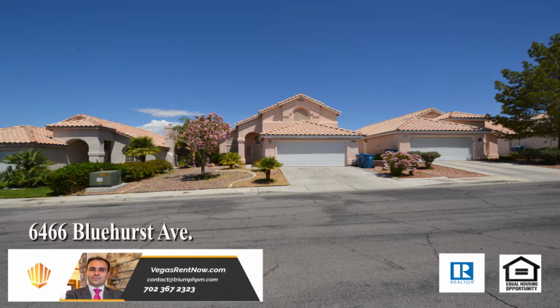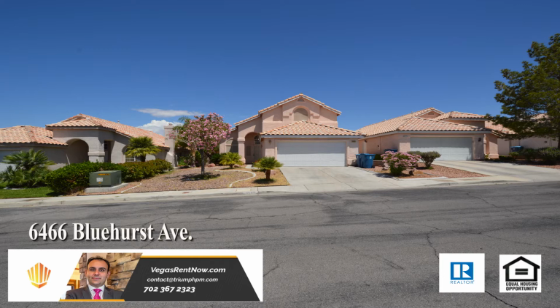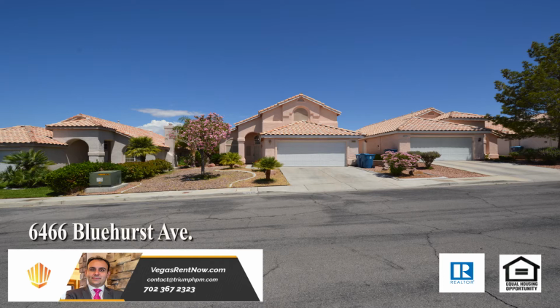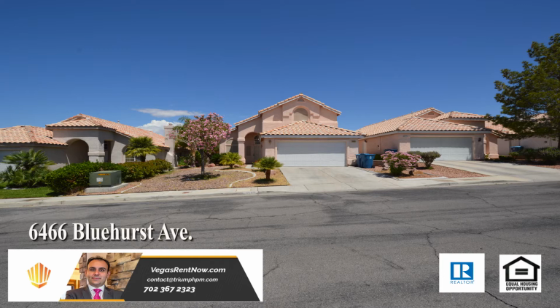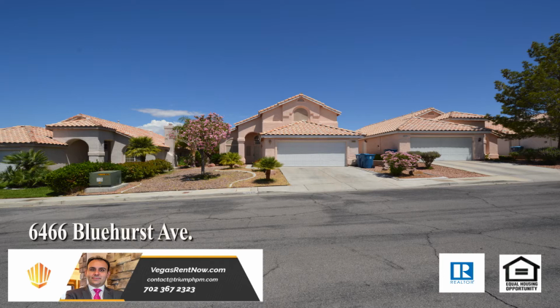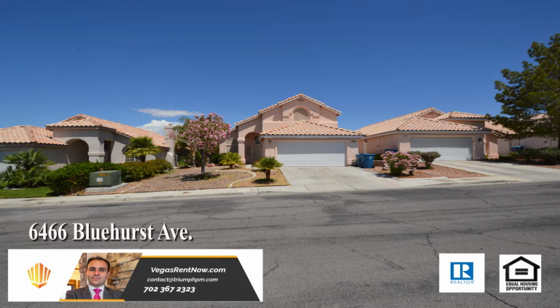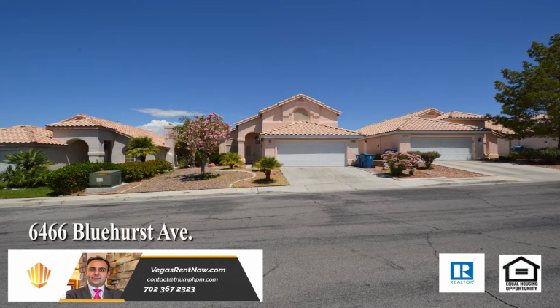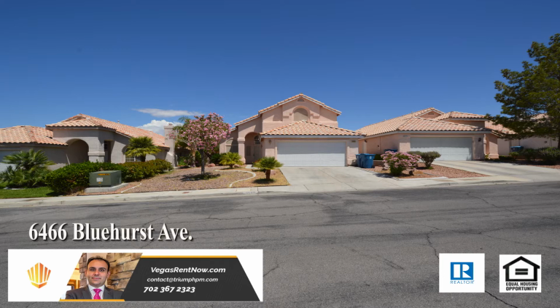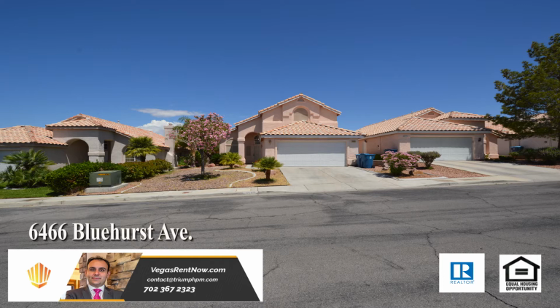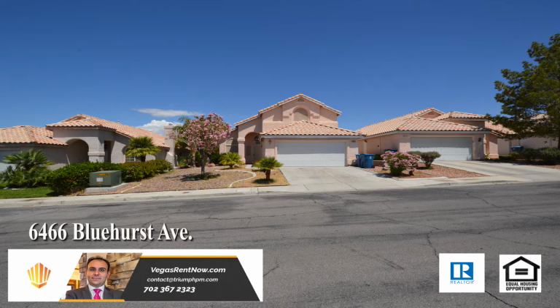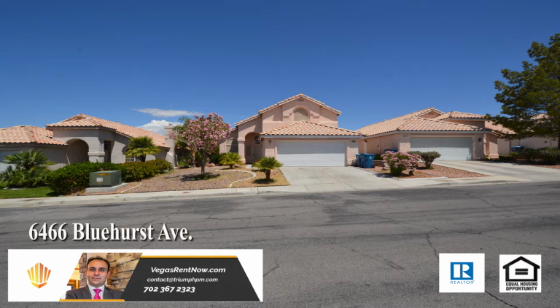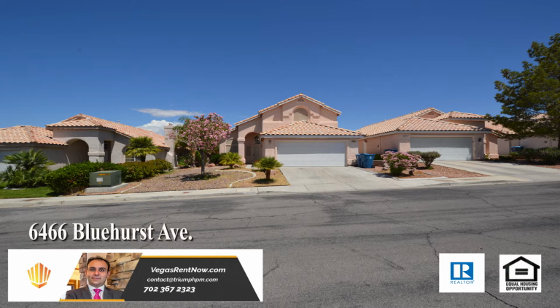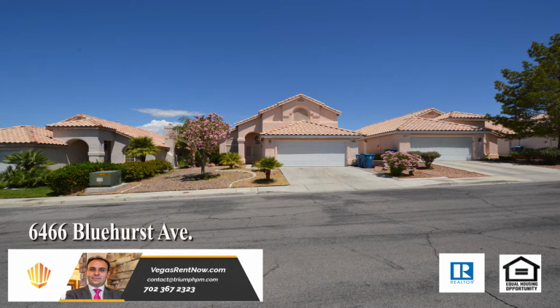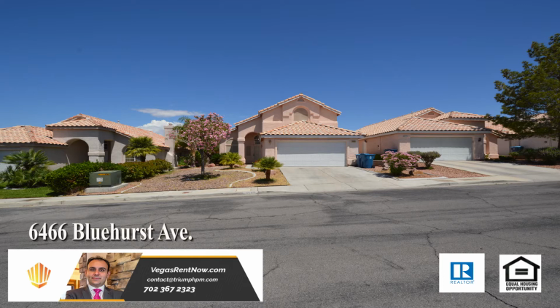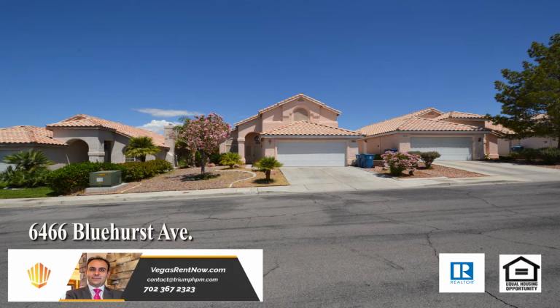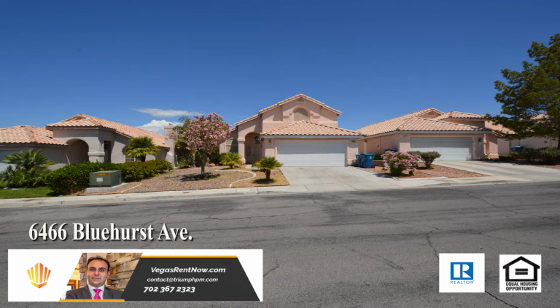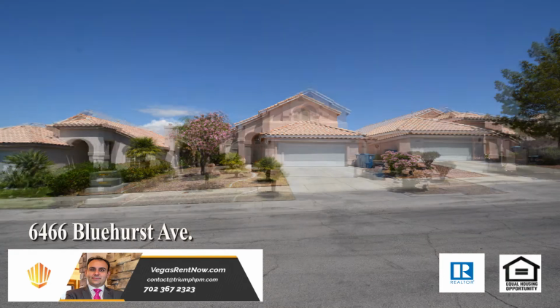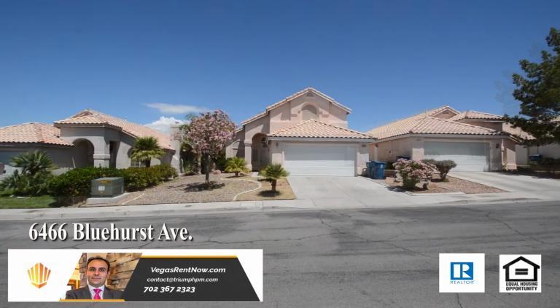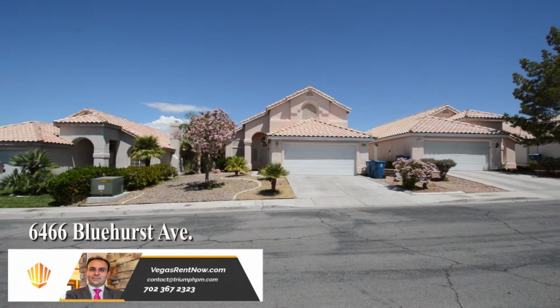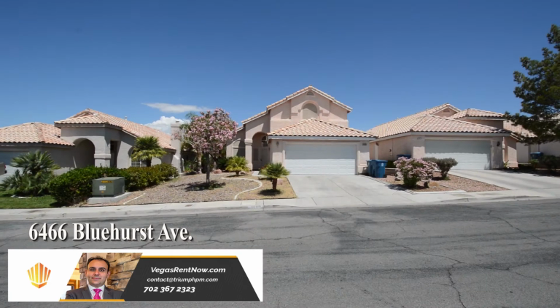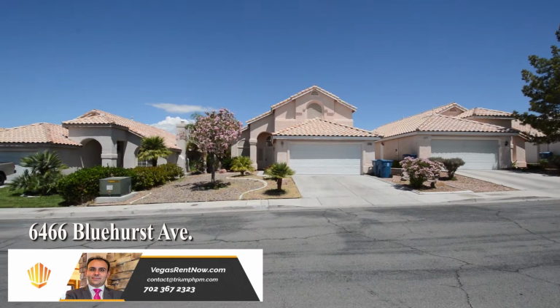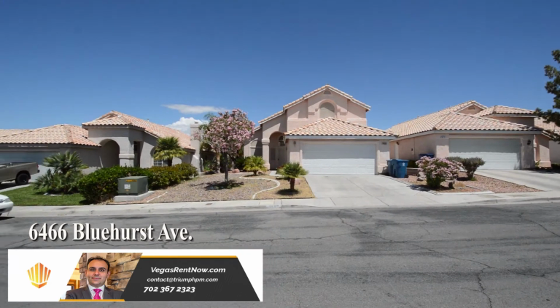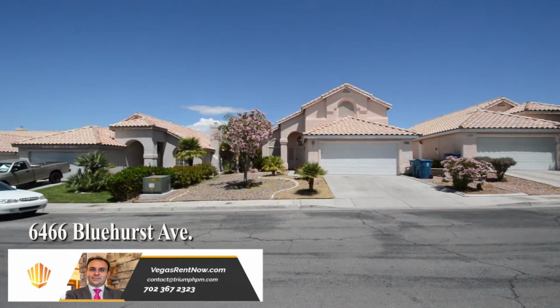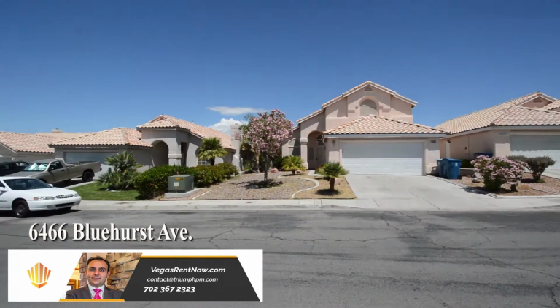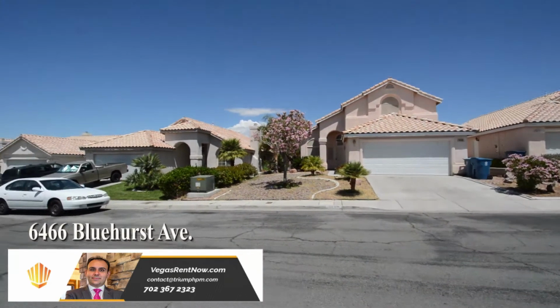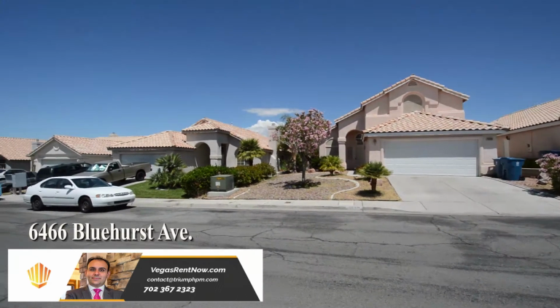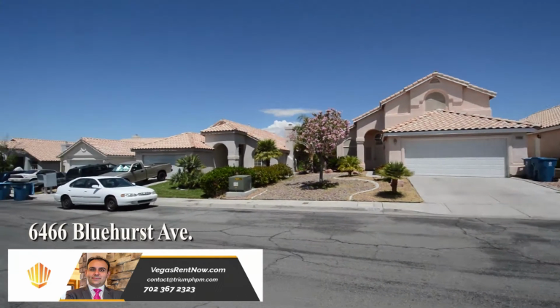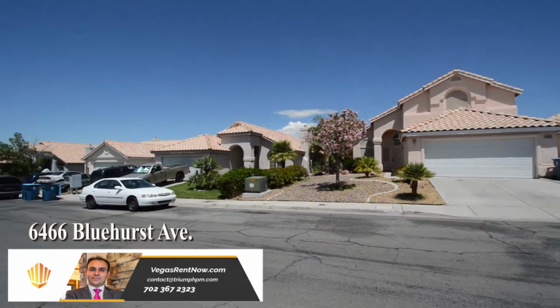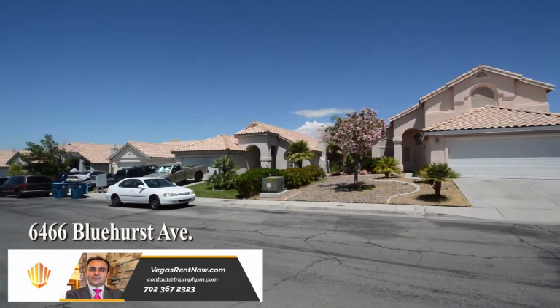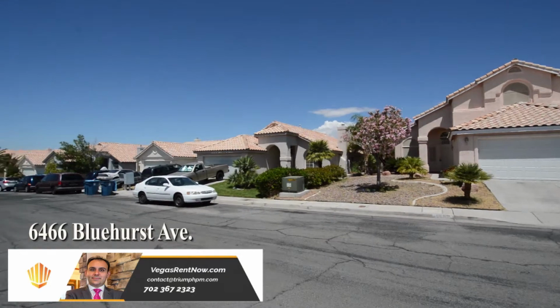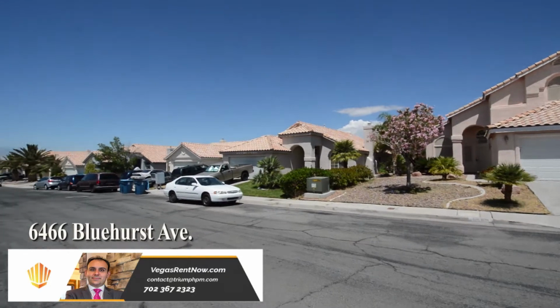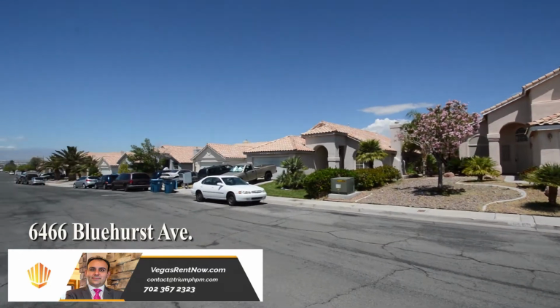This home is on Sunrise Mountain with shopping, schools, restaurants and bus lines nearby.